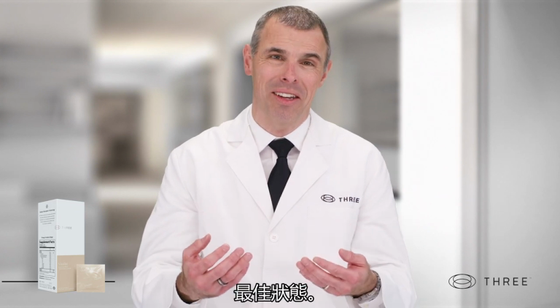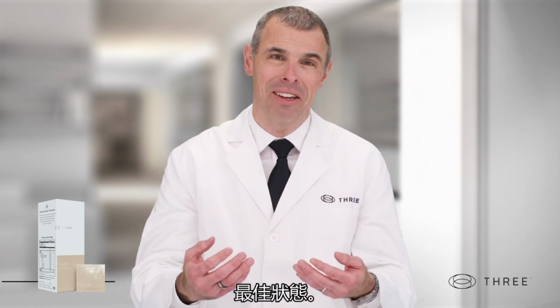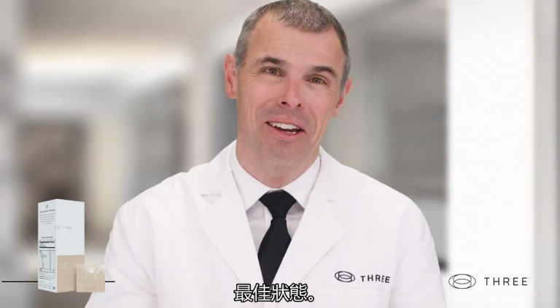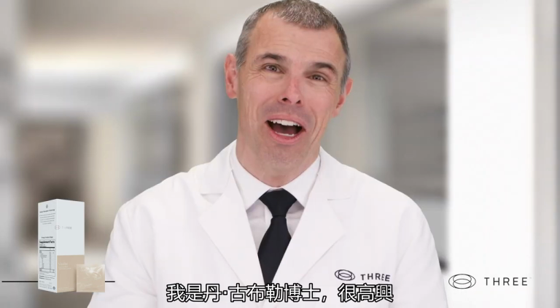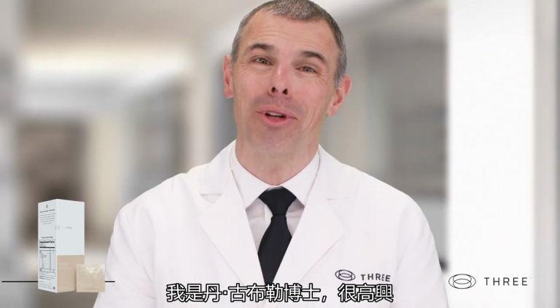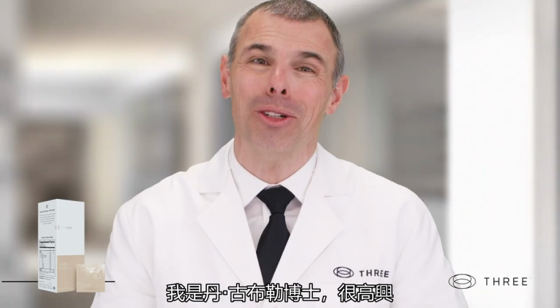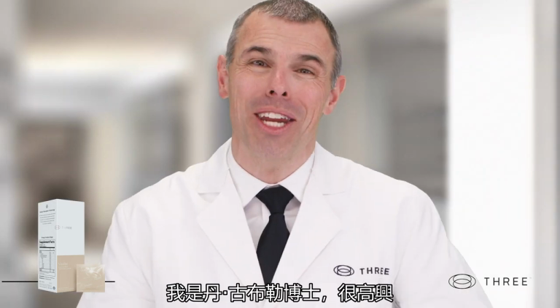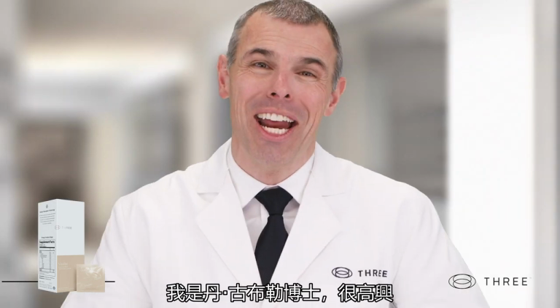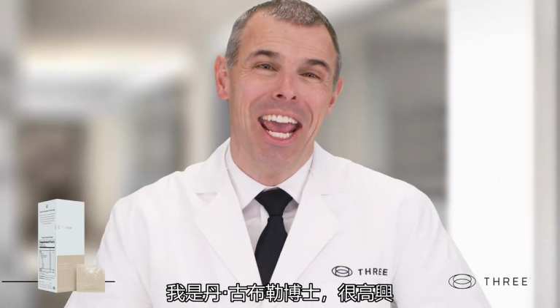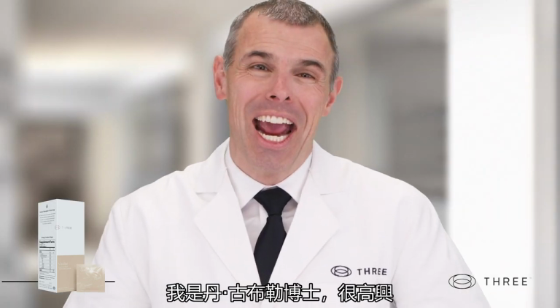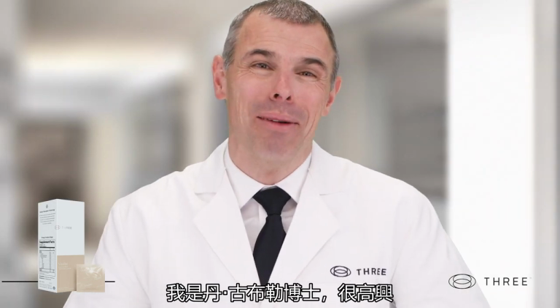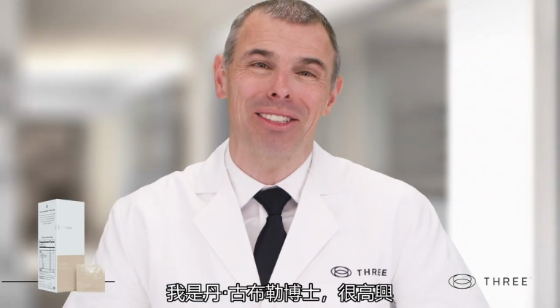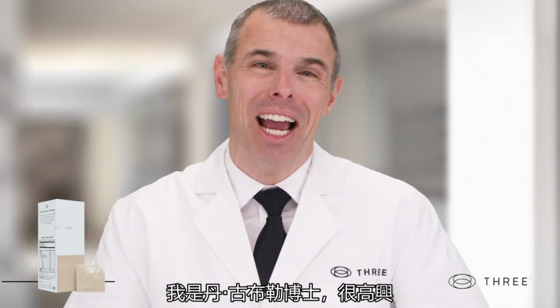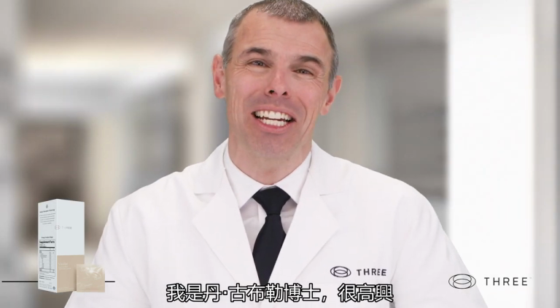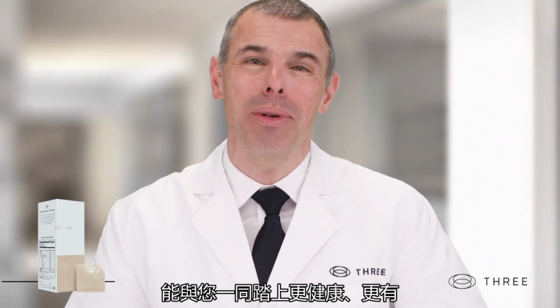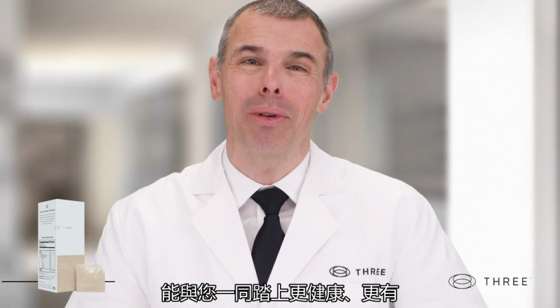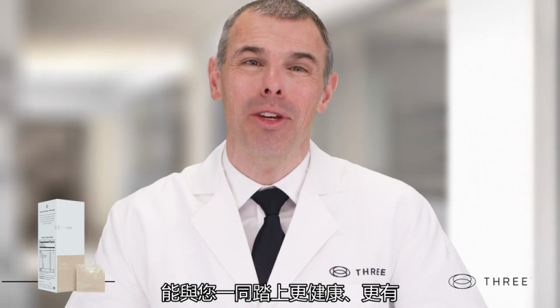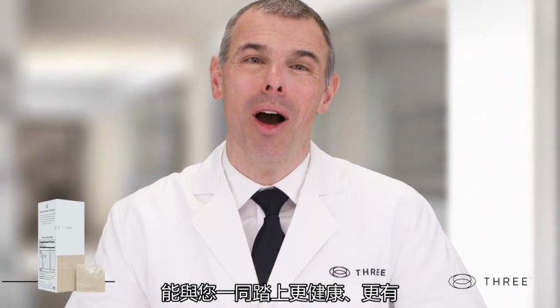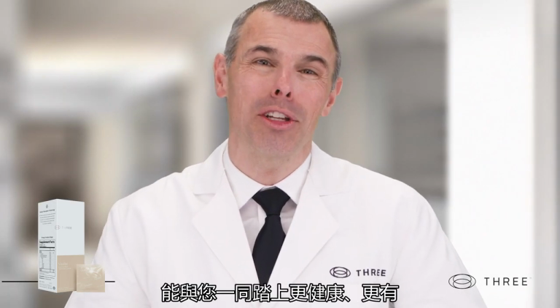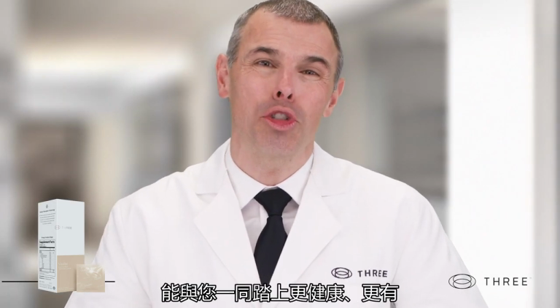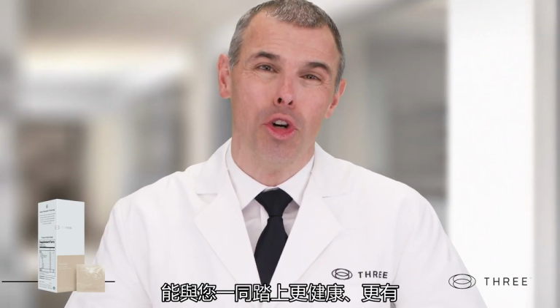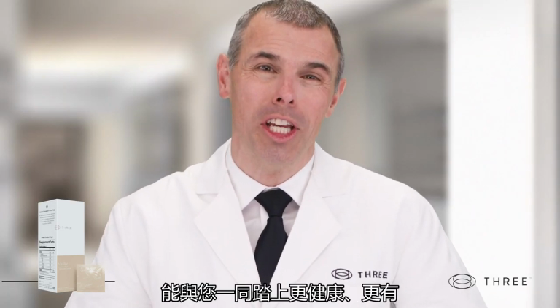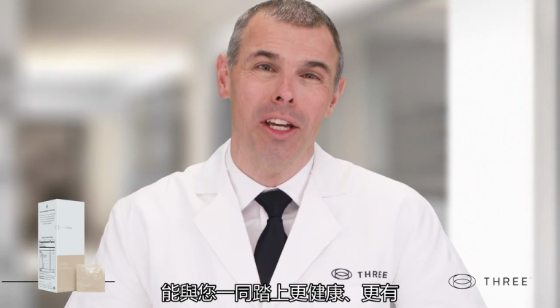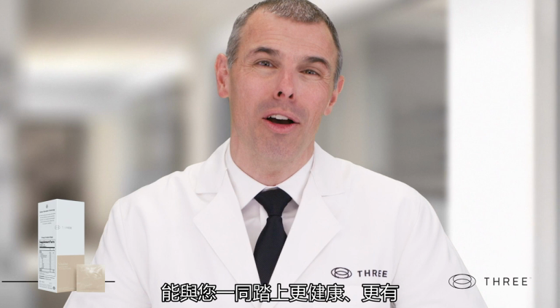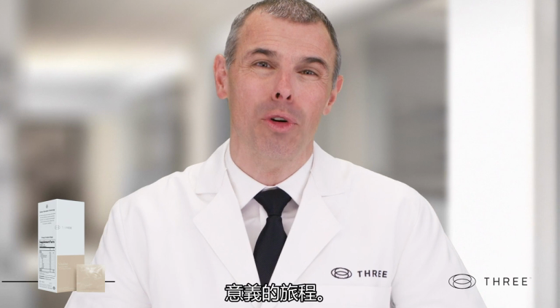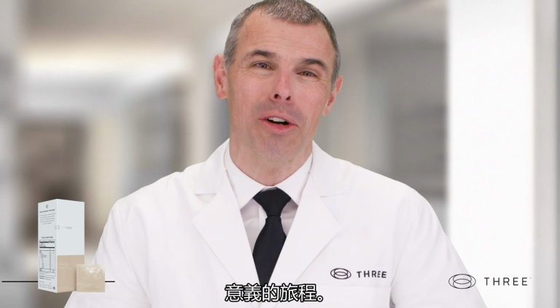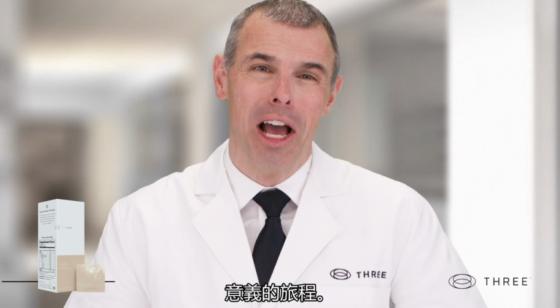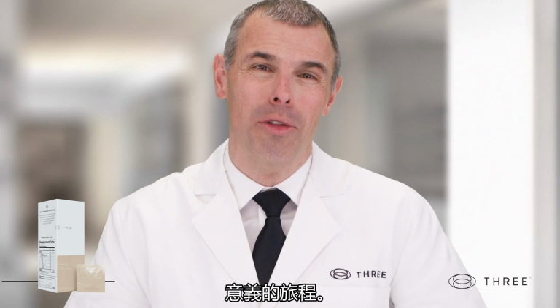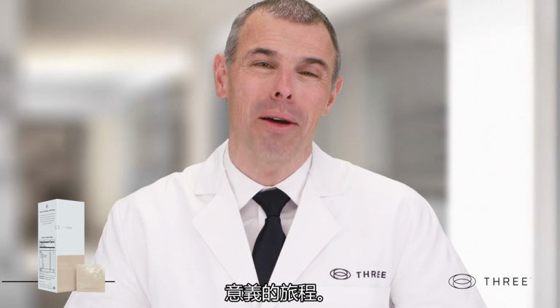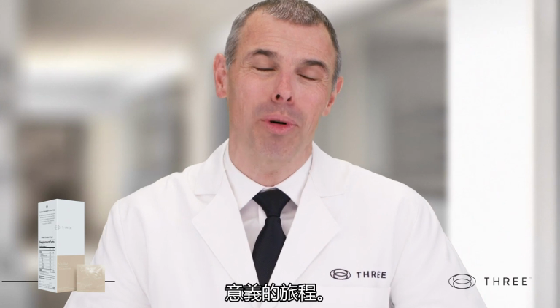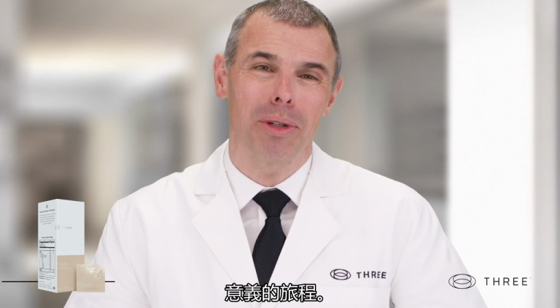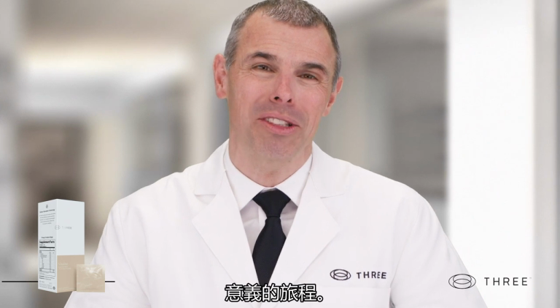I'm Dr. Dan, and I'm excited to be with you on this journey of greater health and purpose.